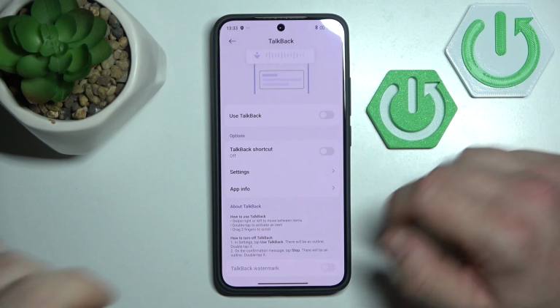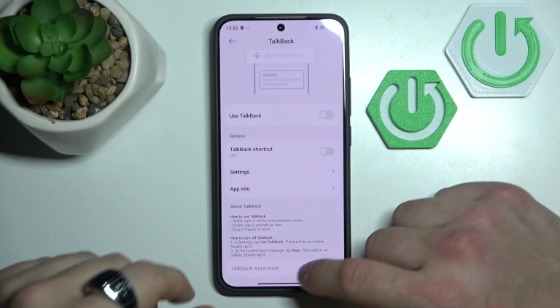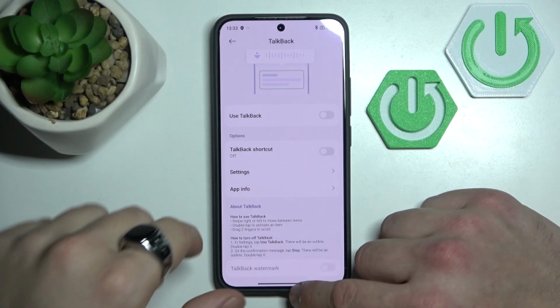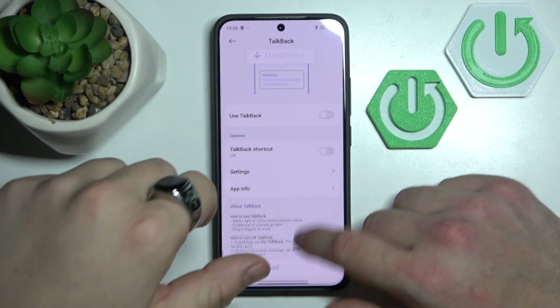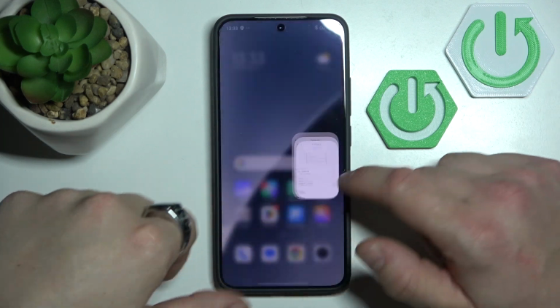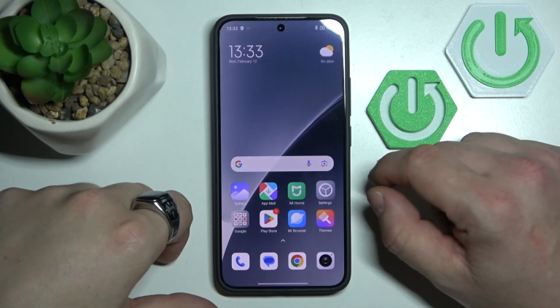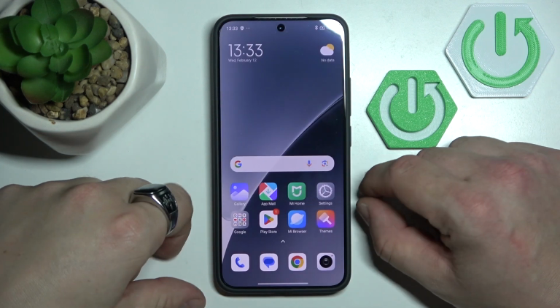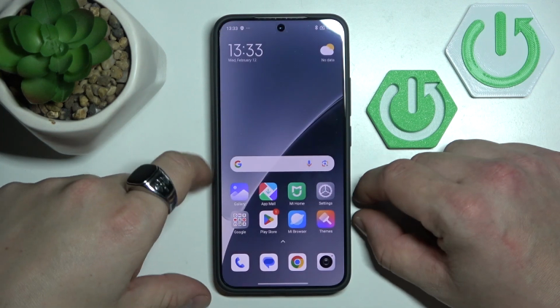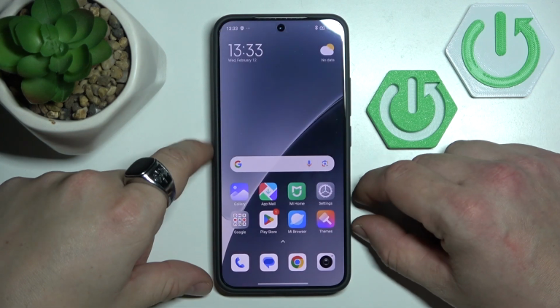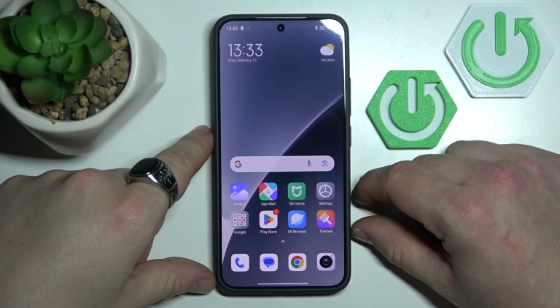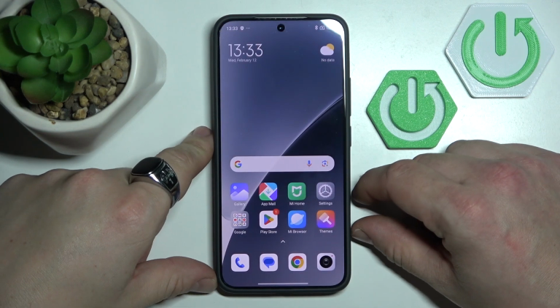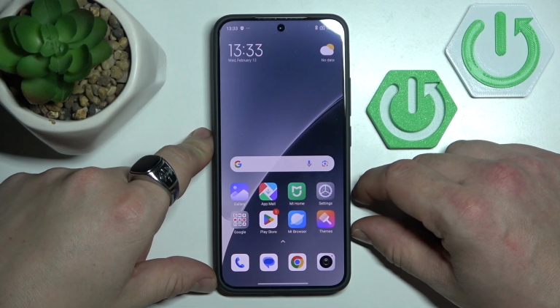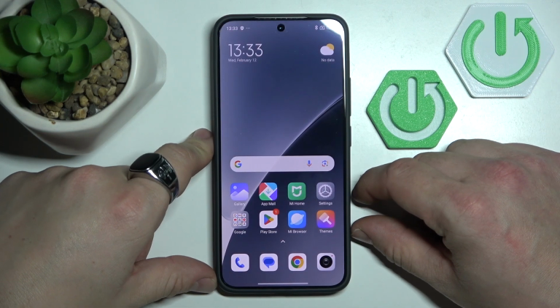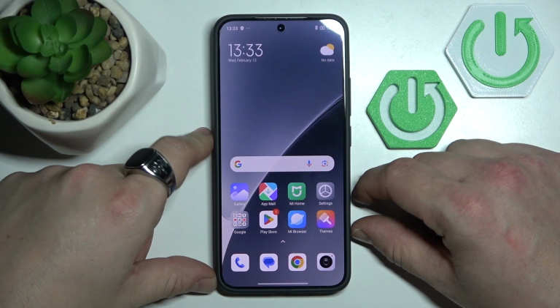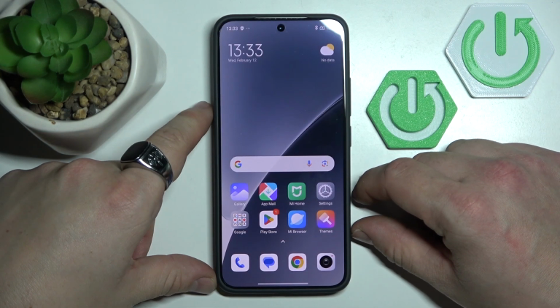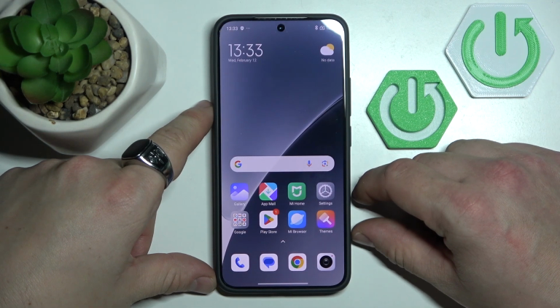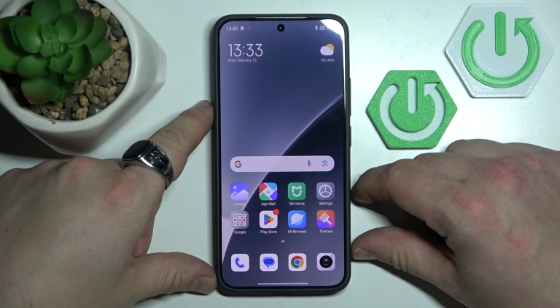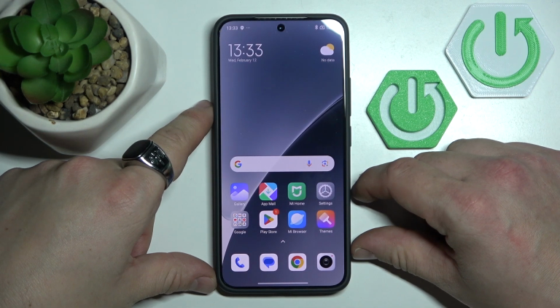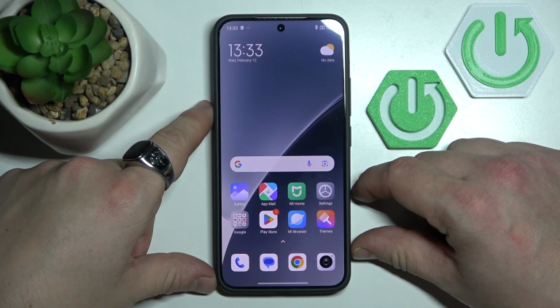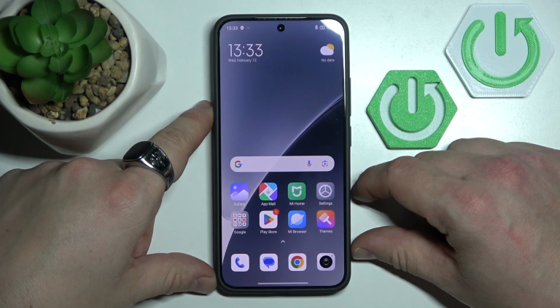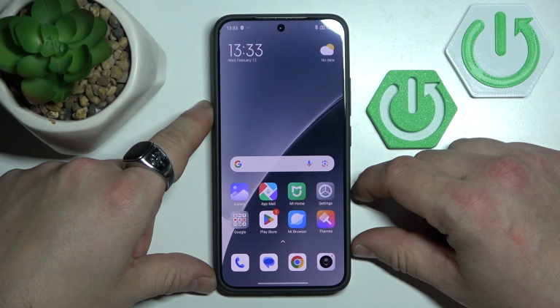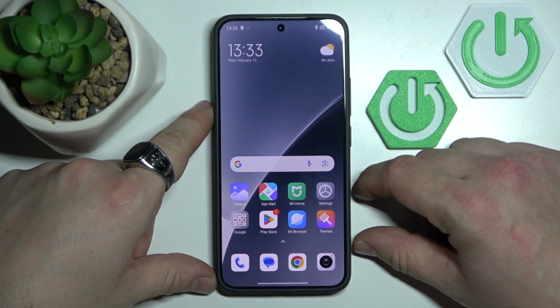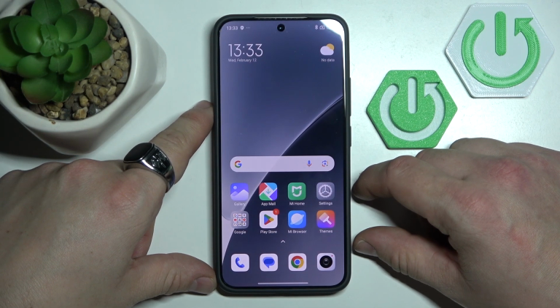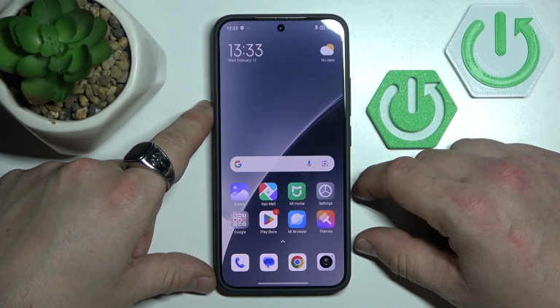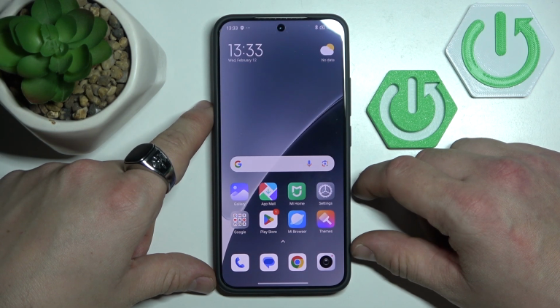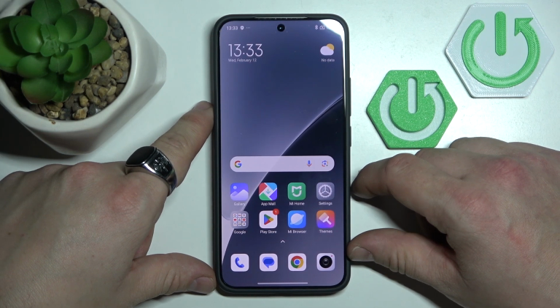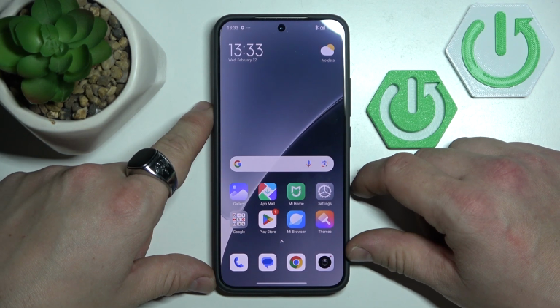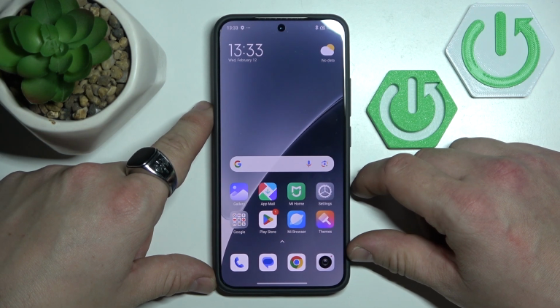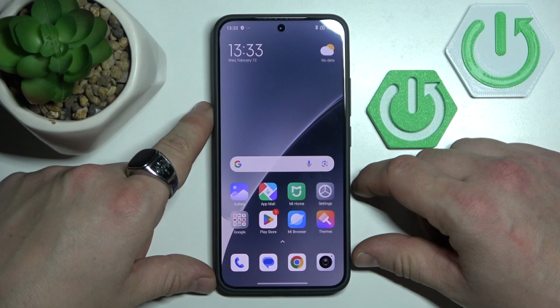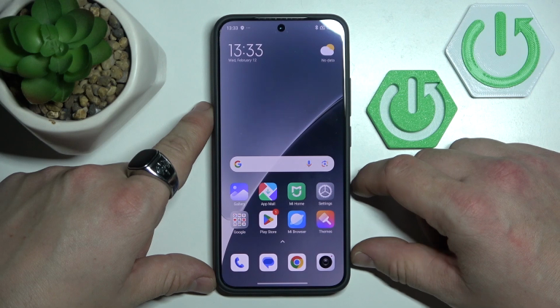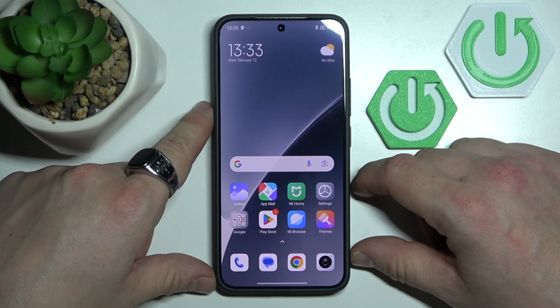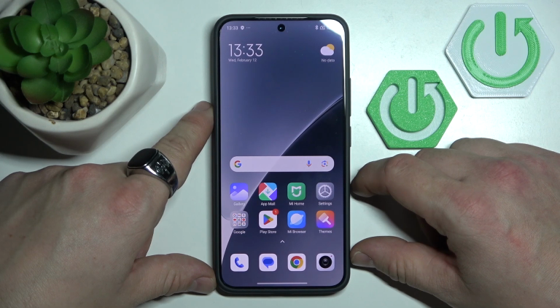Hello, in front of me I've got Xiaomi 15 Pro. In this video I'll show you how to set up IR Remote.